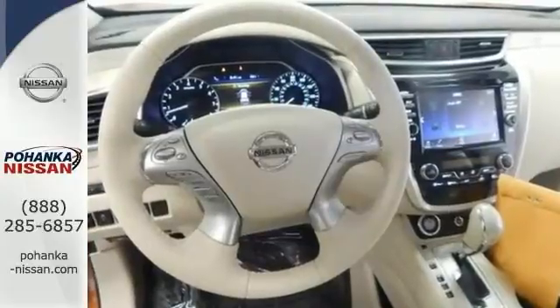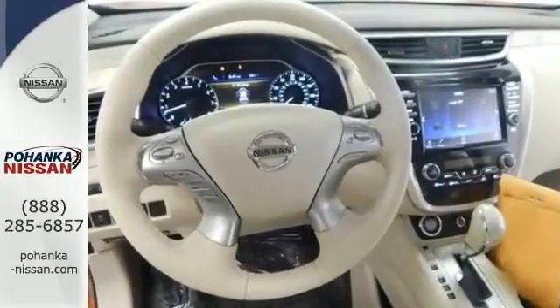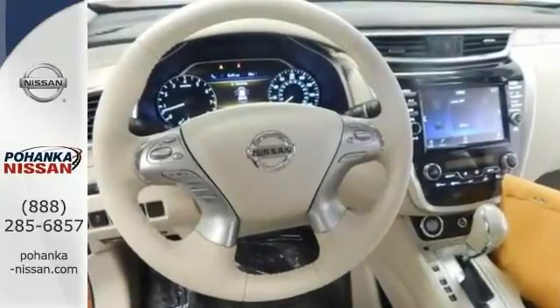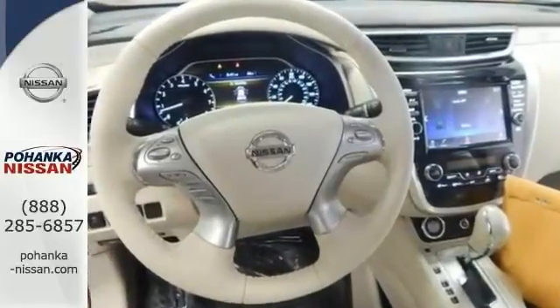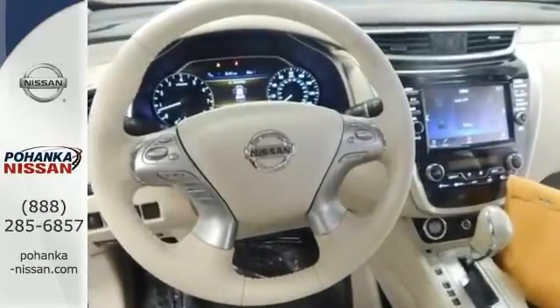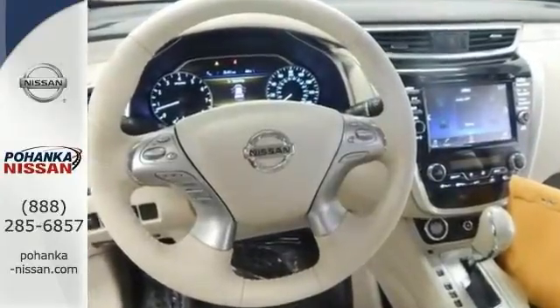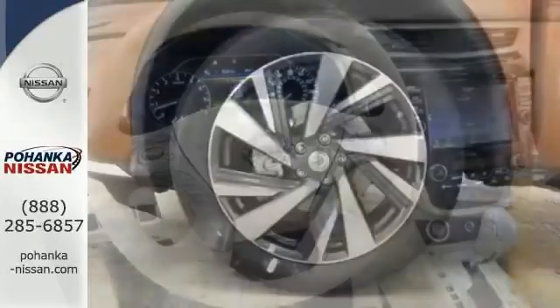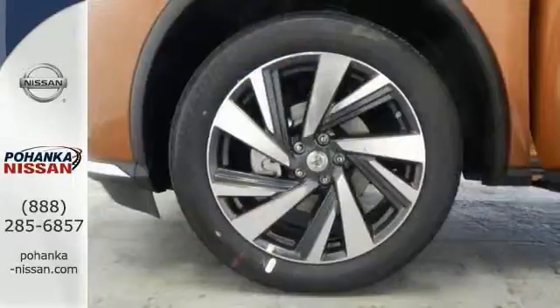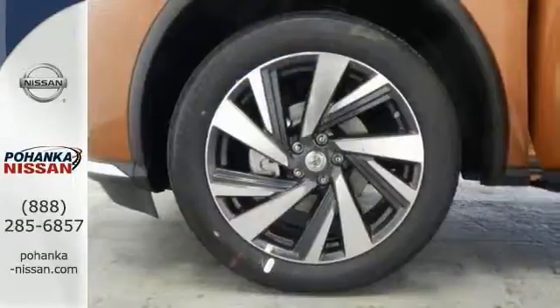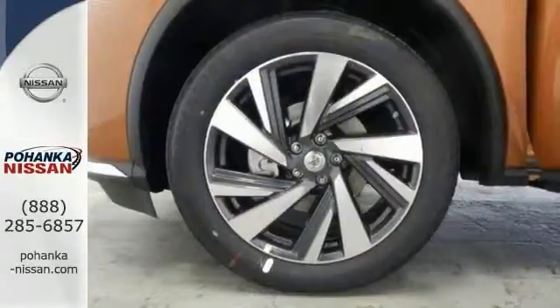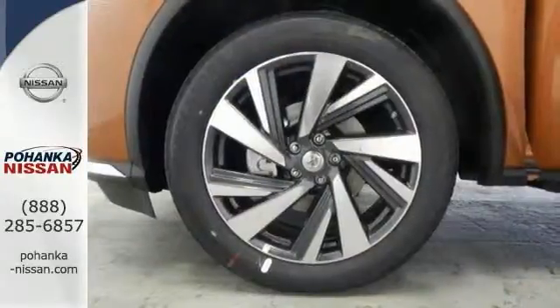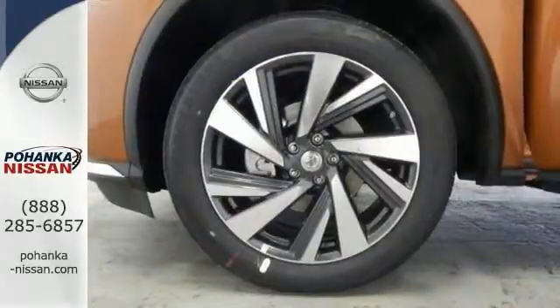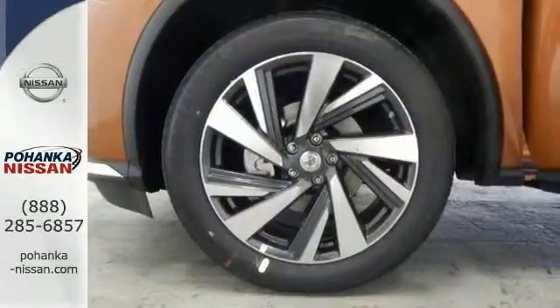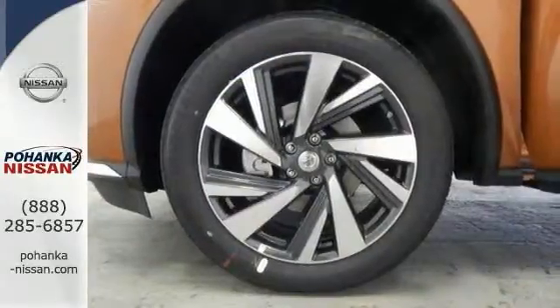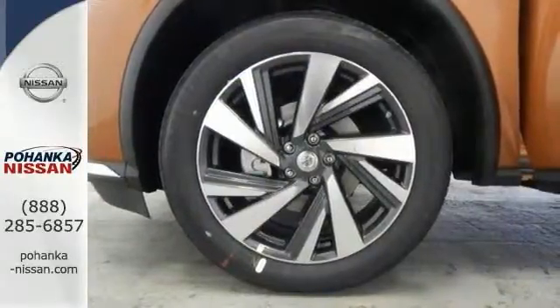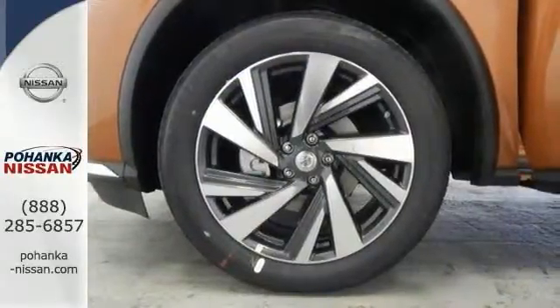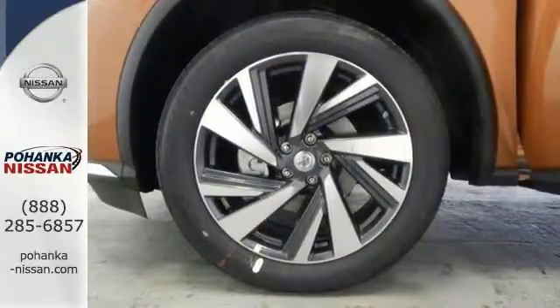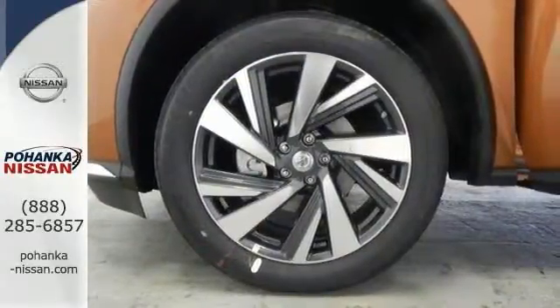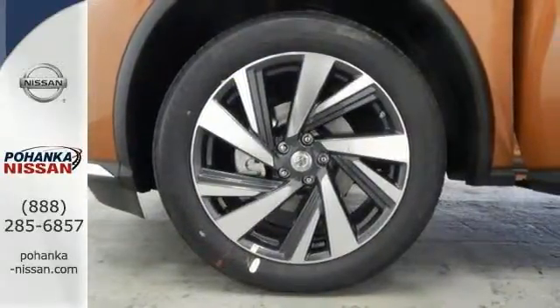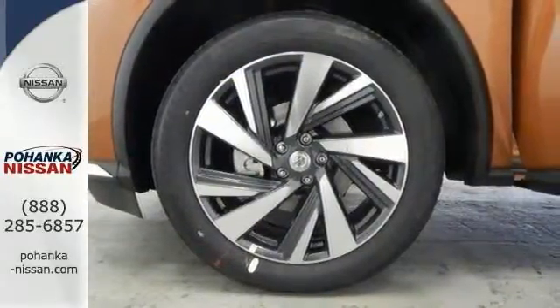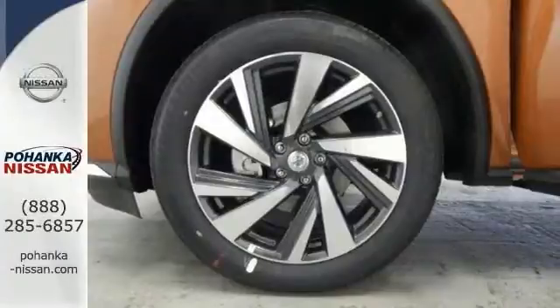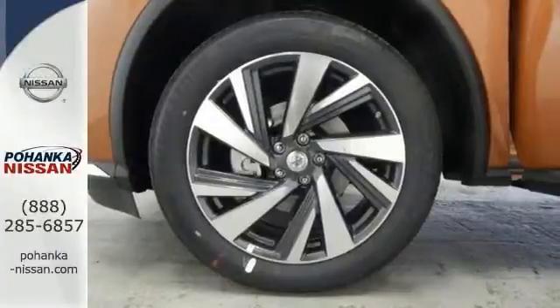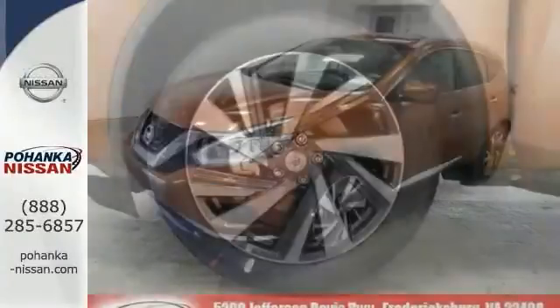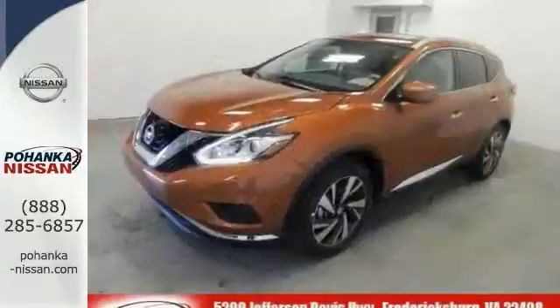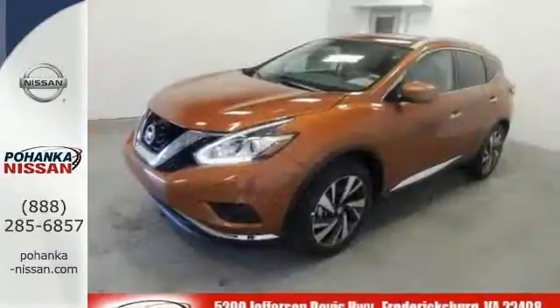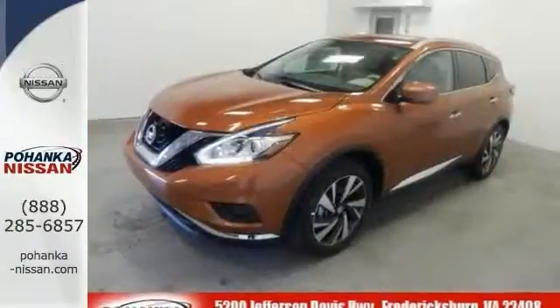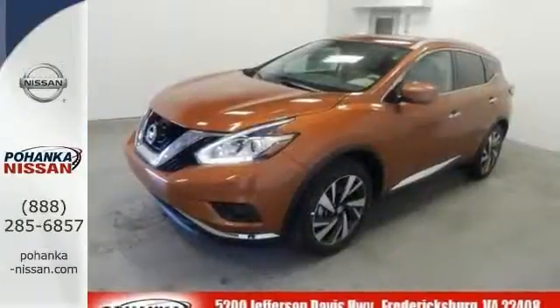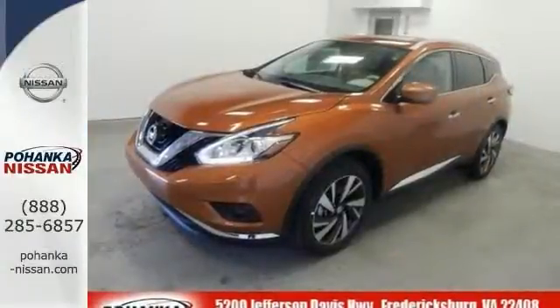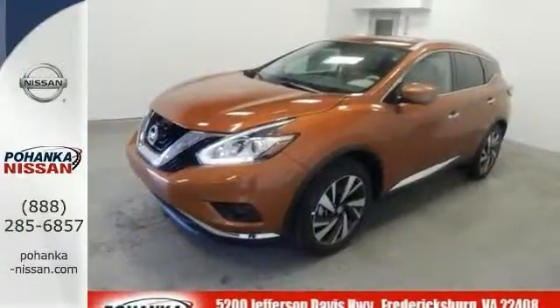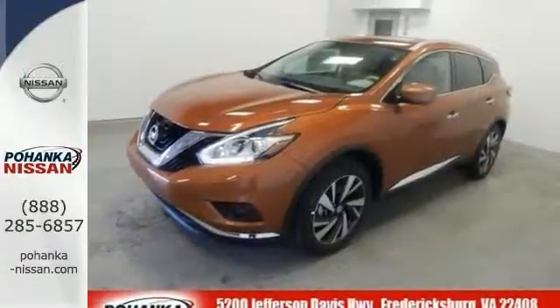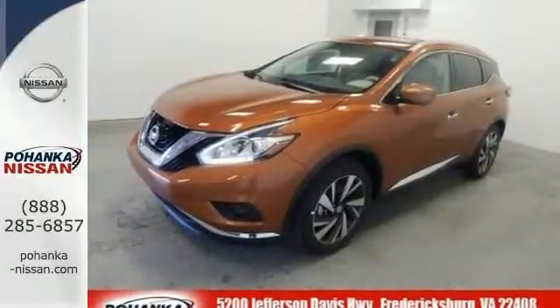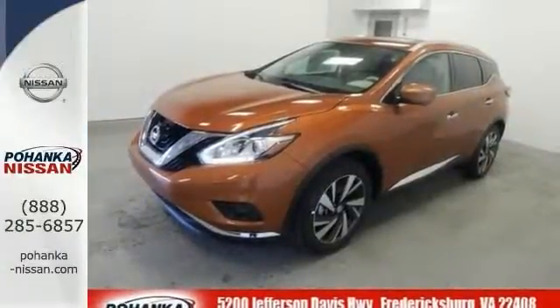Features include blind spot assist, a CD player, heated and cooled leather seats, navigation, remote keyless entry, and more.